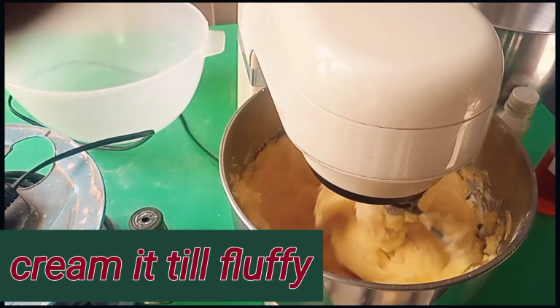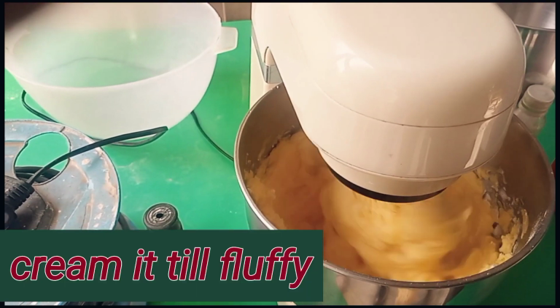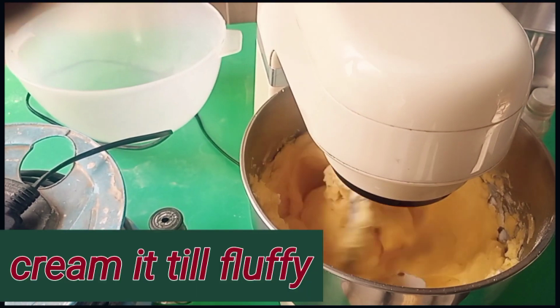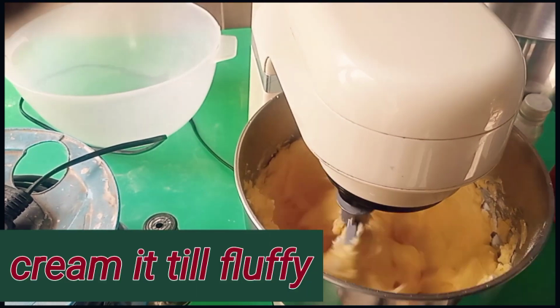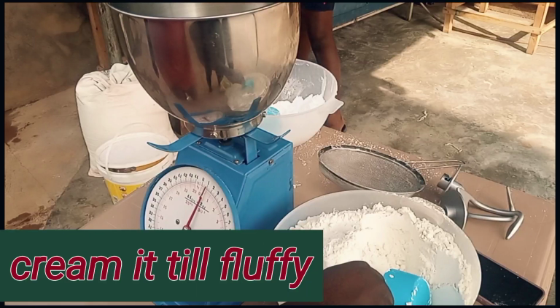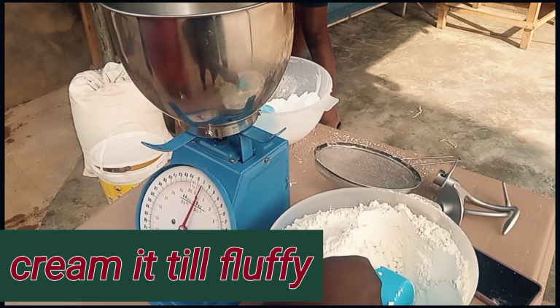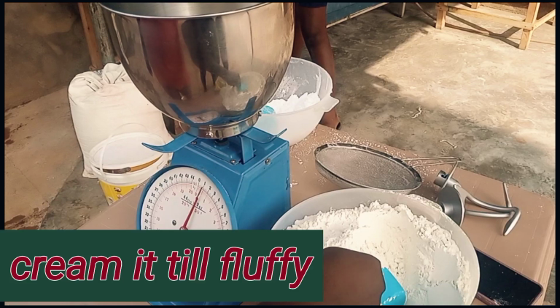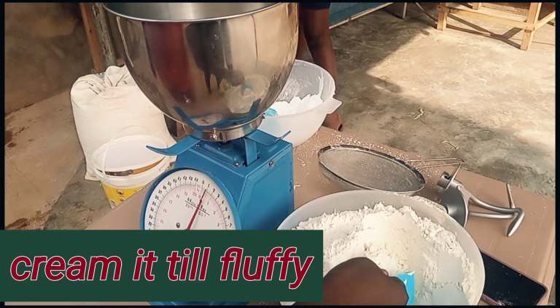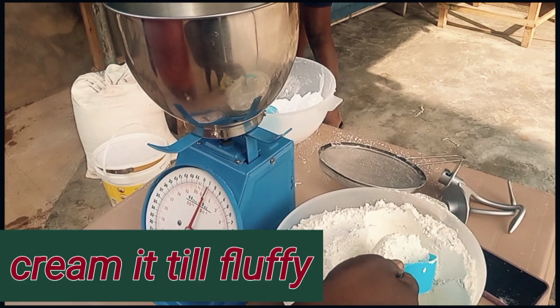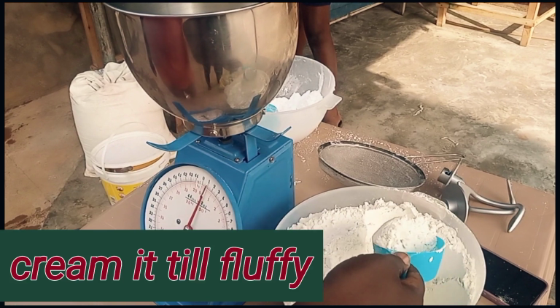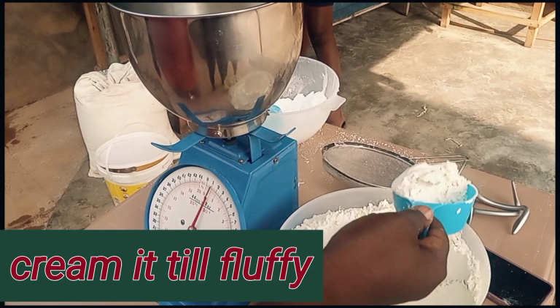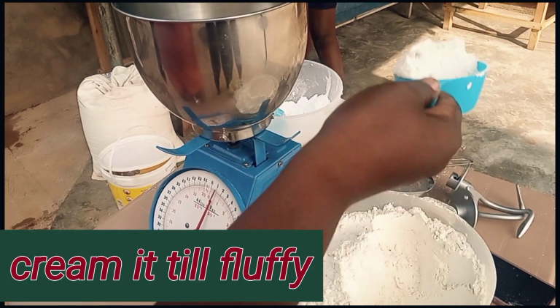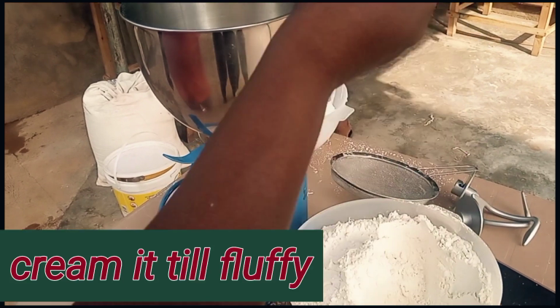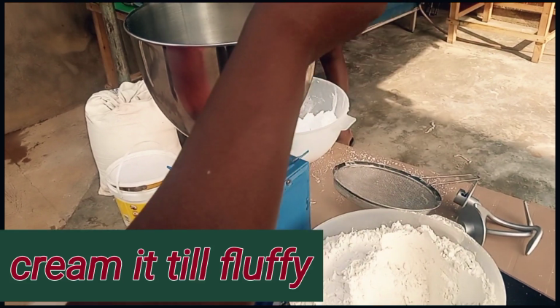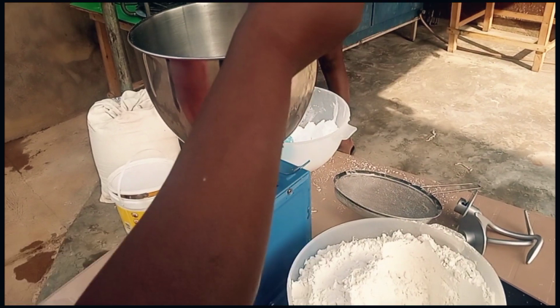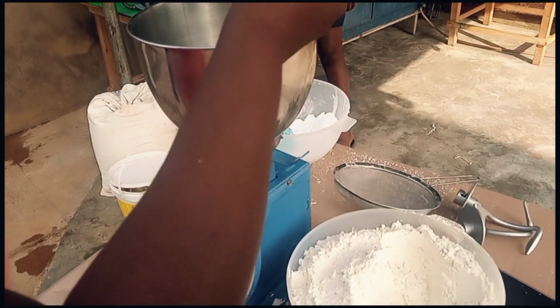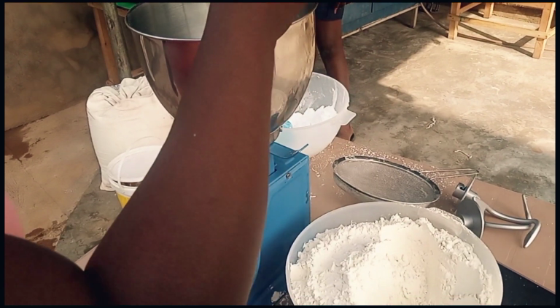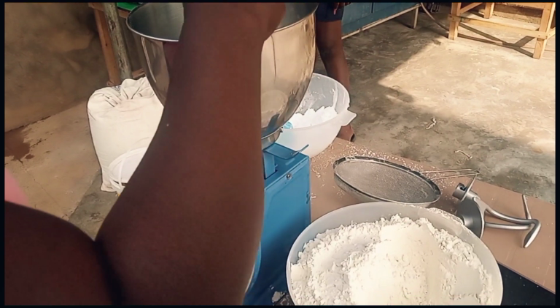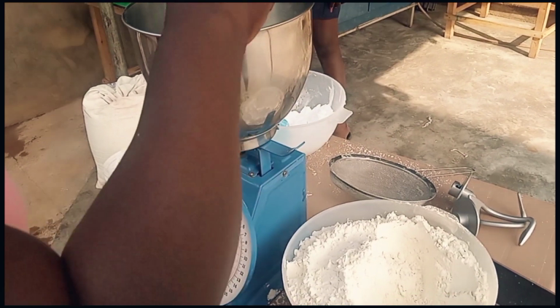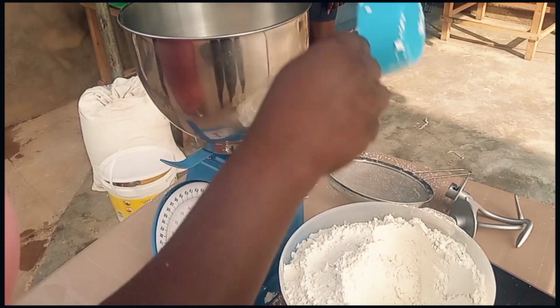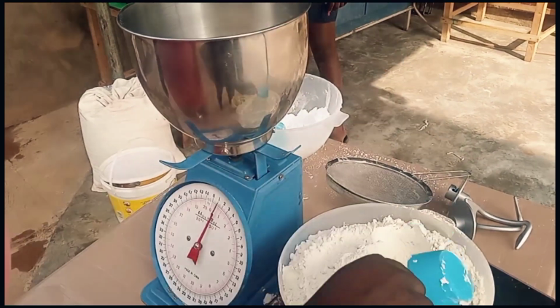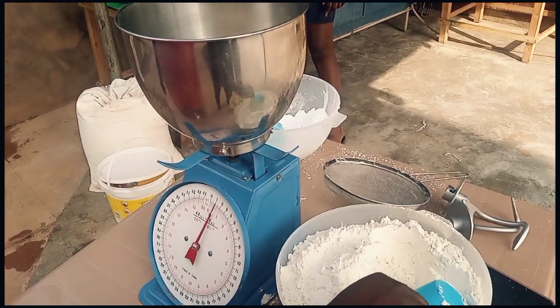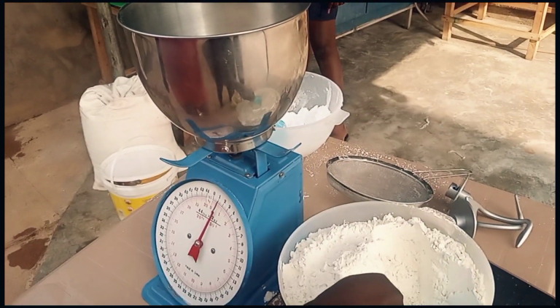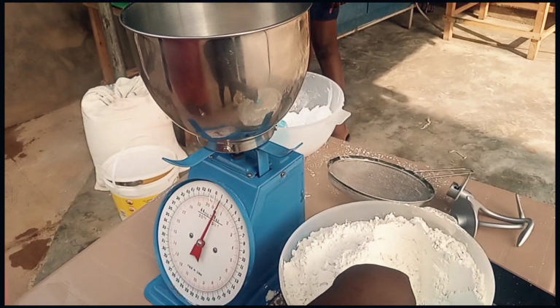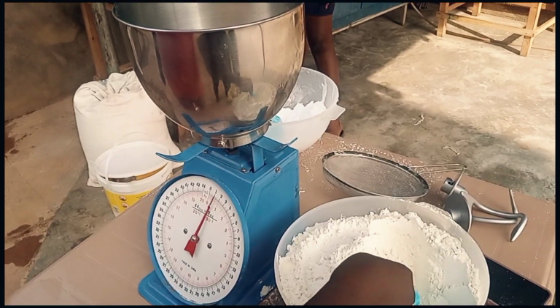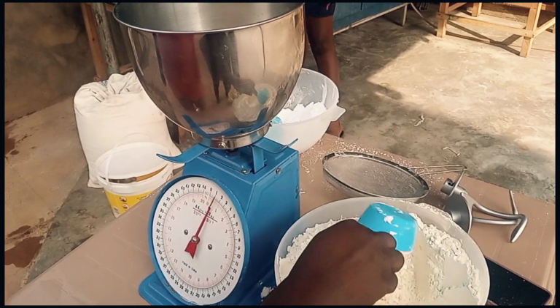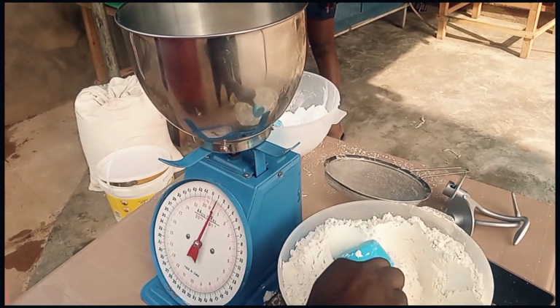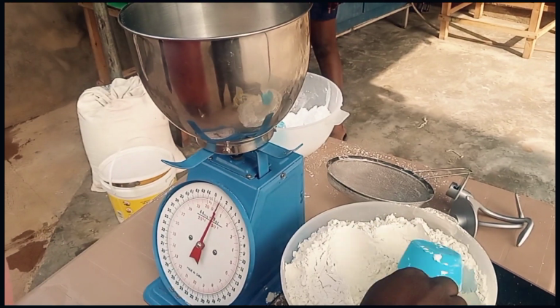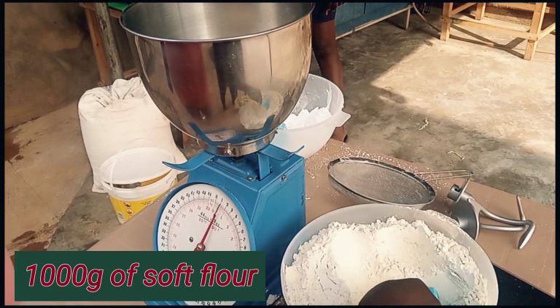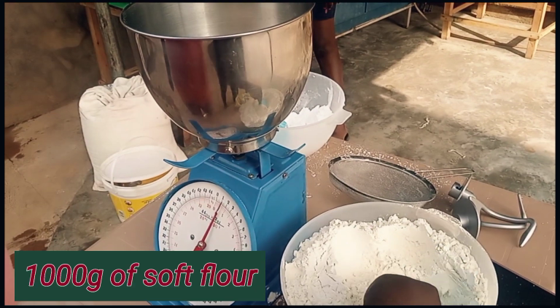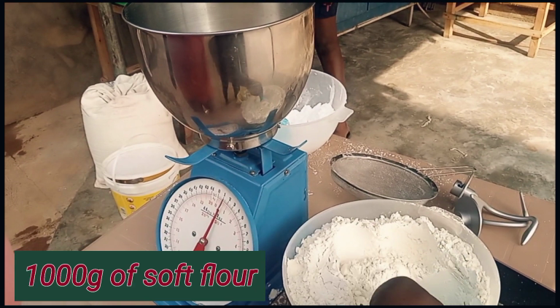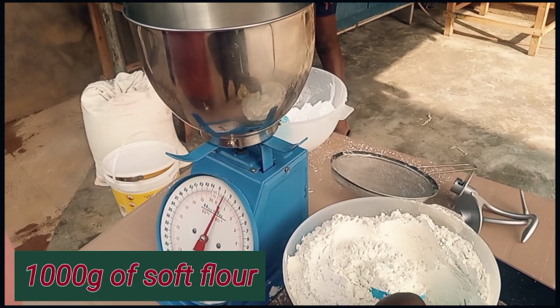So you're going to cream the margarine and sugar until it's very light and fluffy.